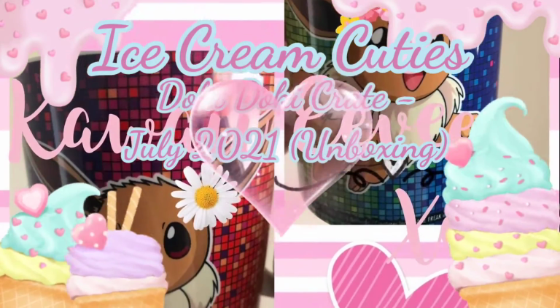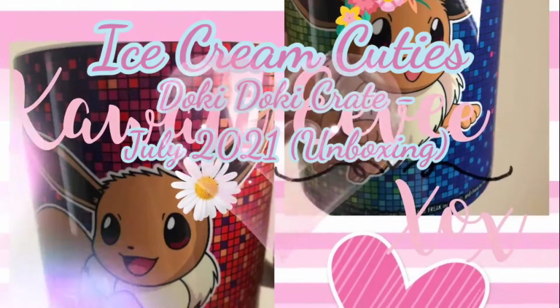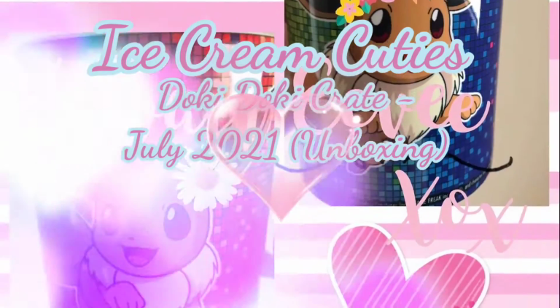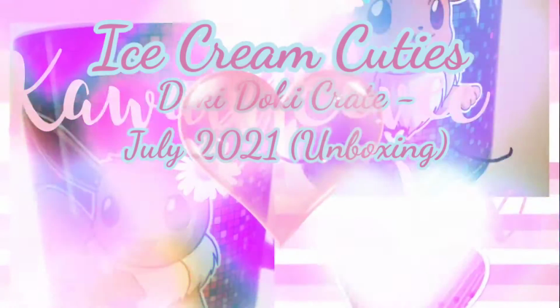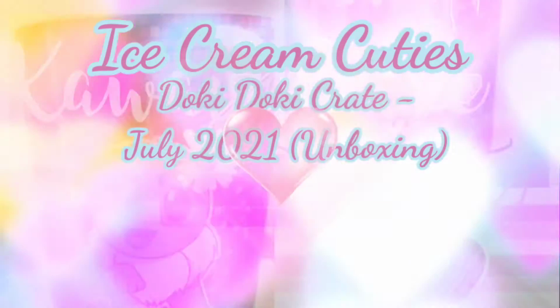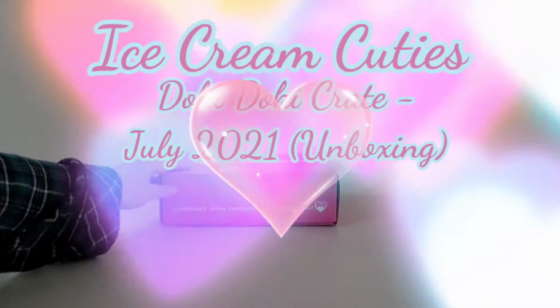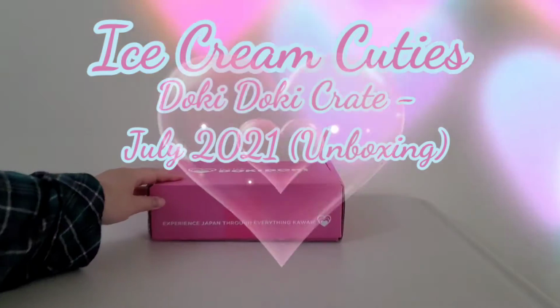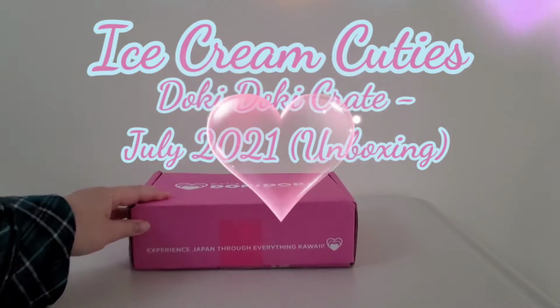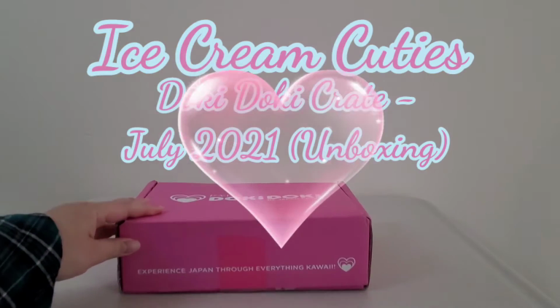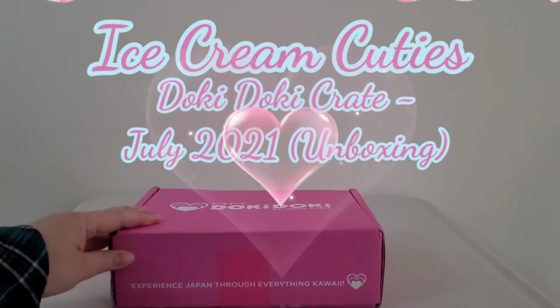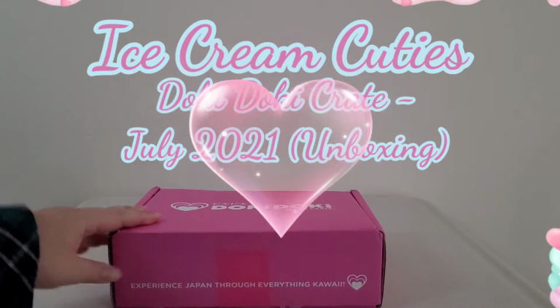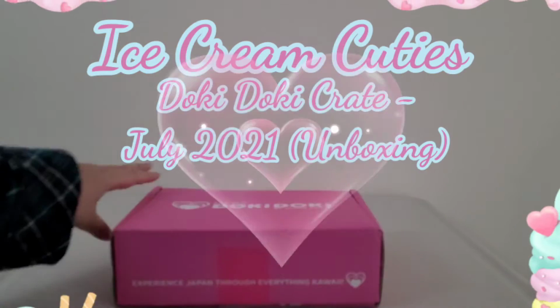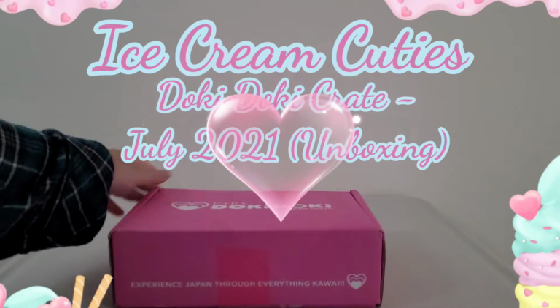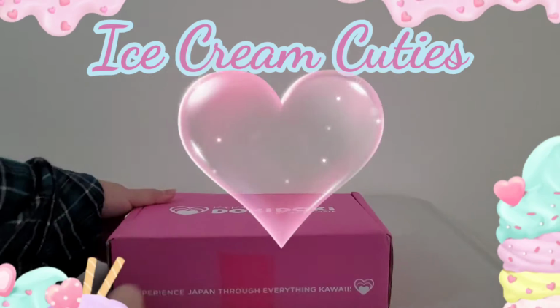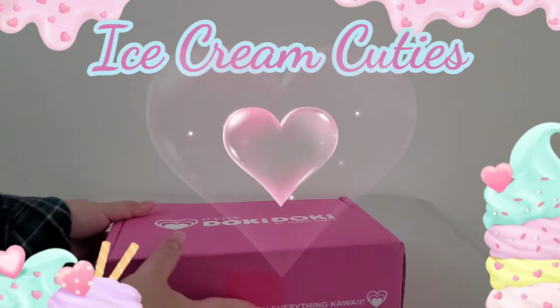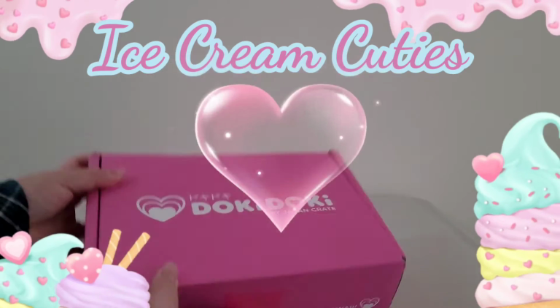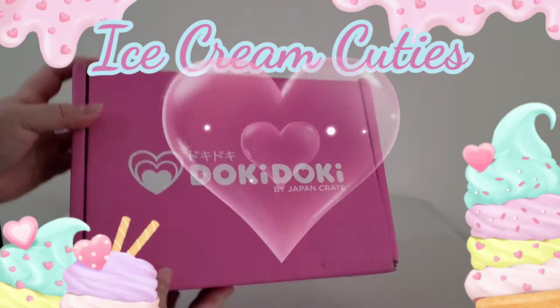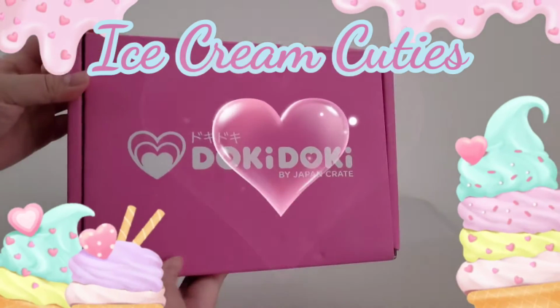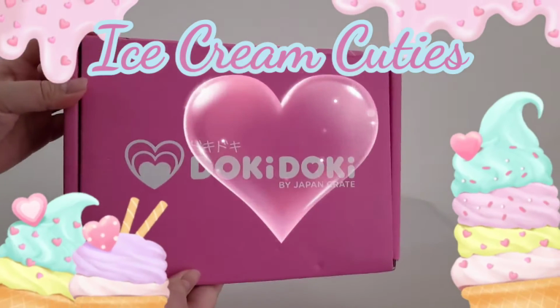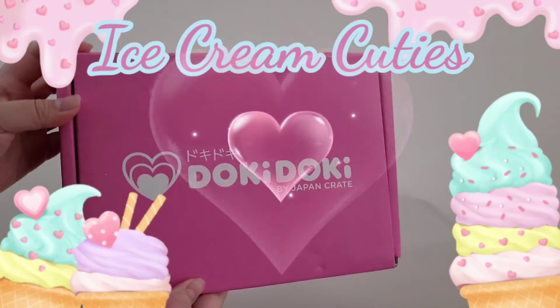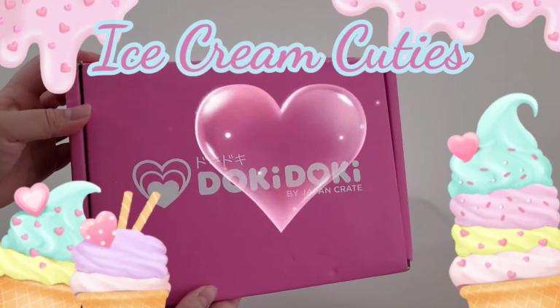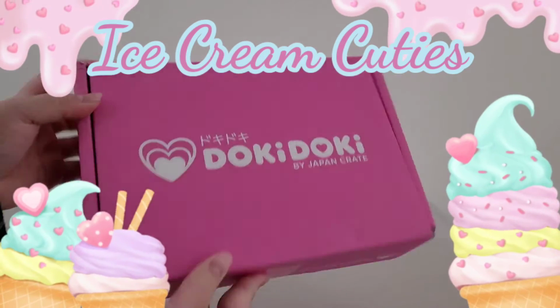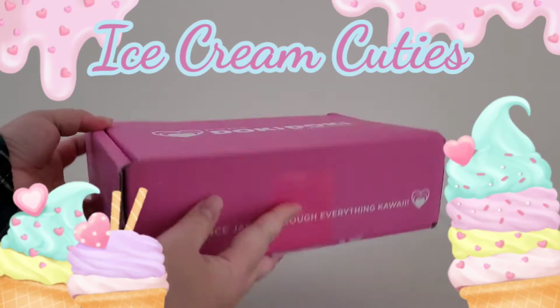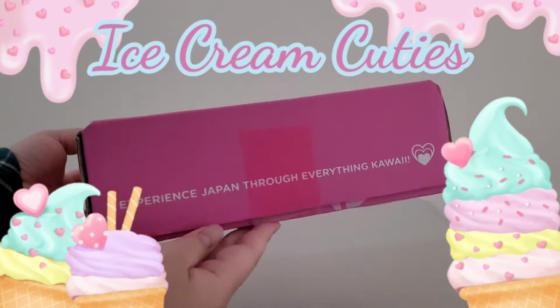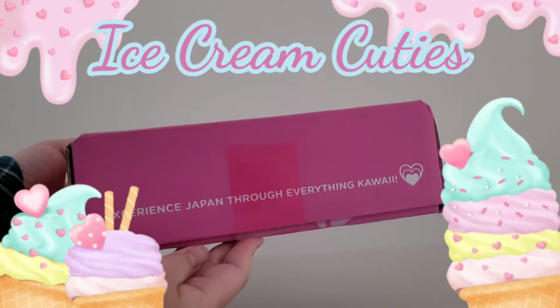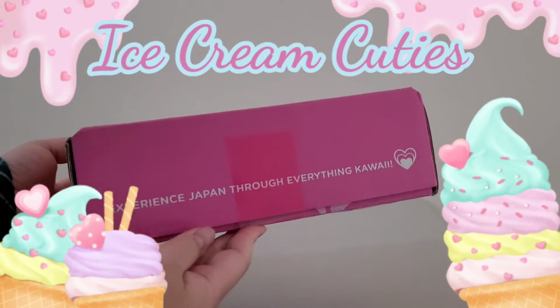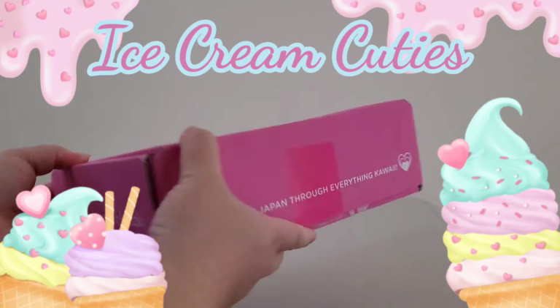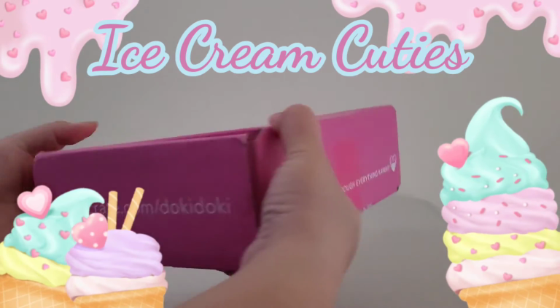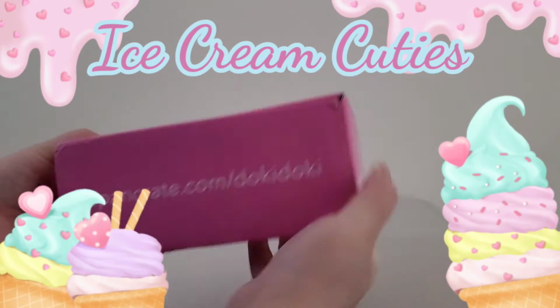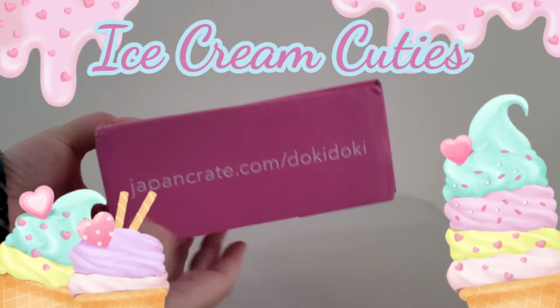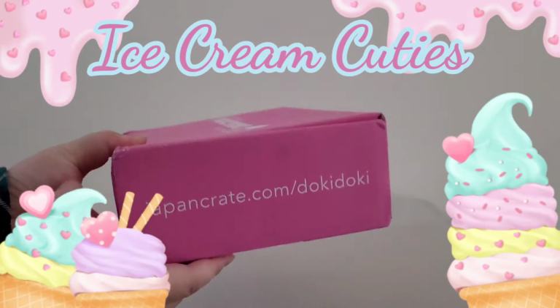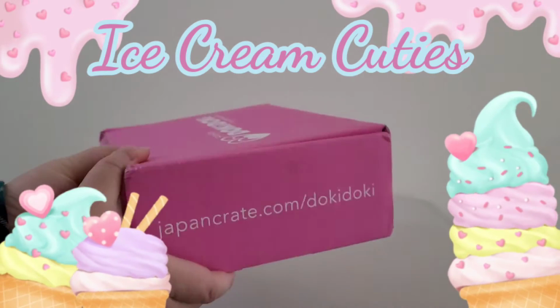Today I'll be doing an unboxing of the Doki Doki Crate for July 2021 Ice Cream Cuties Crate.